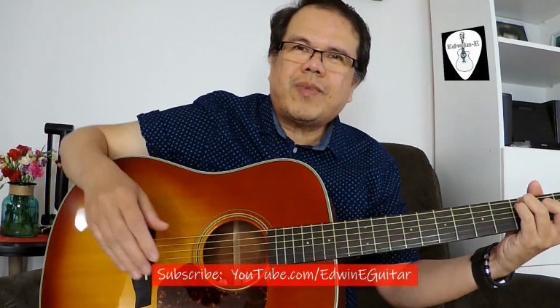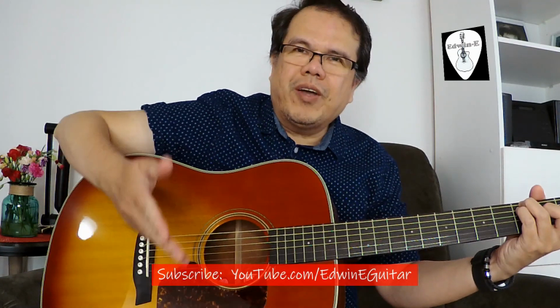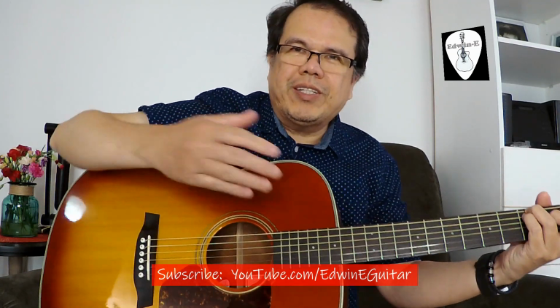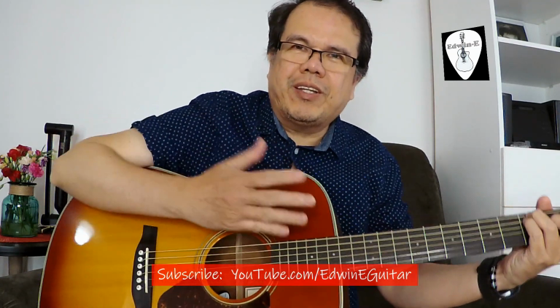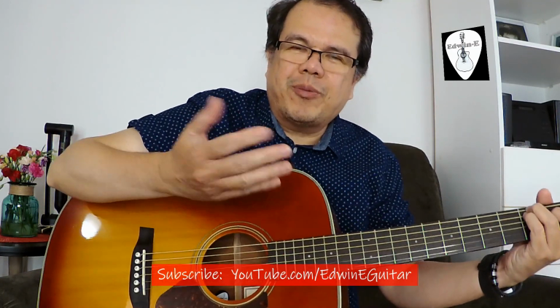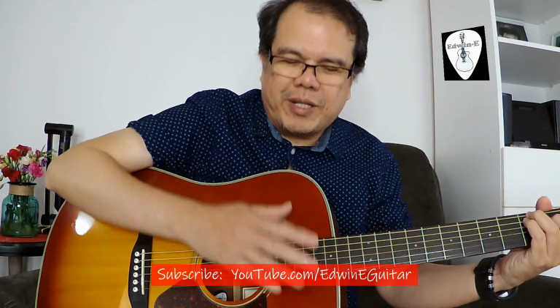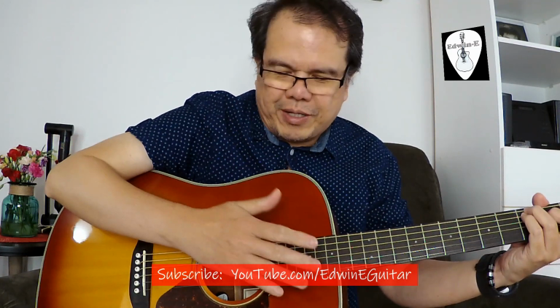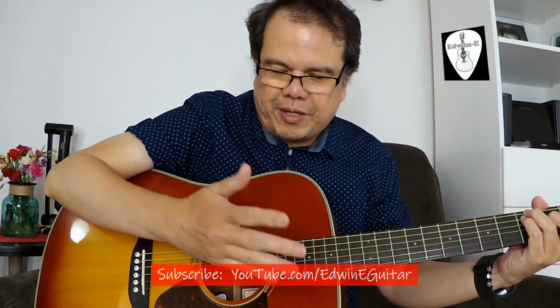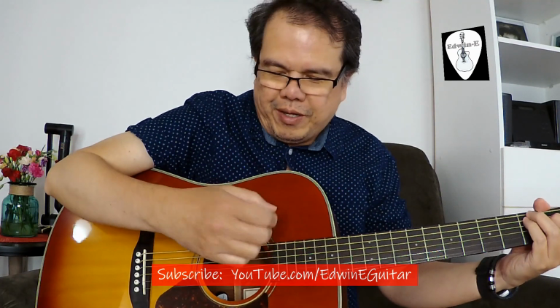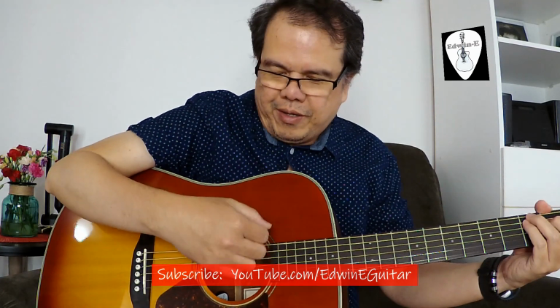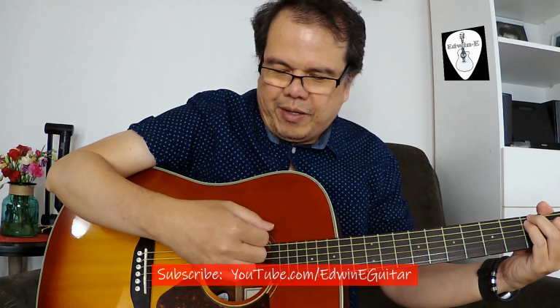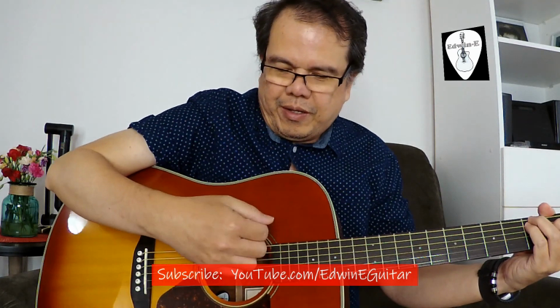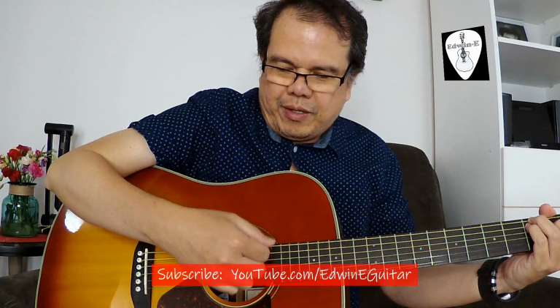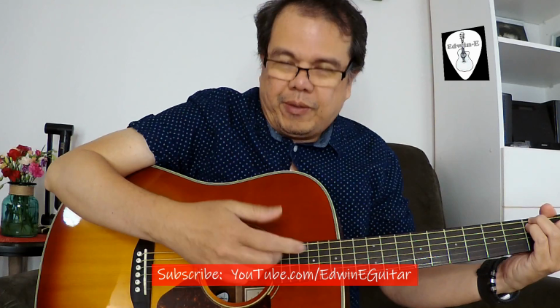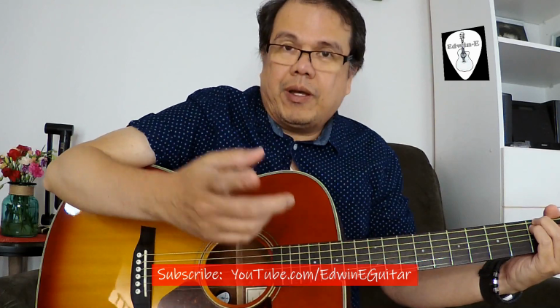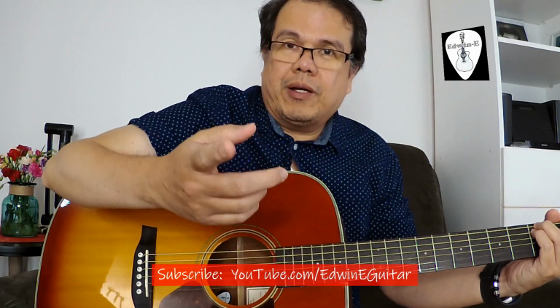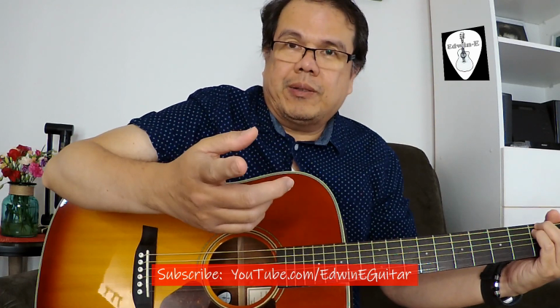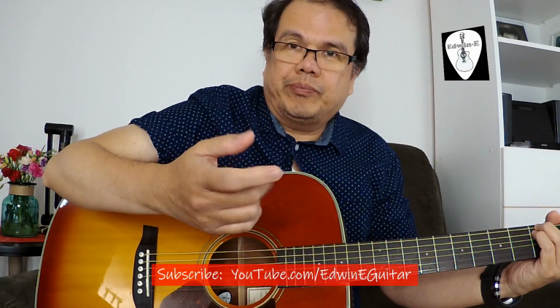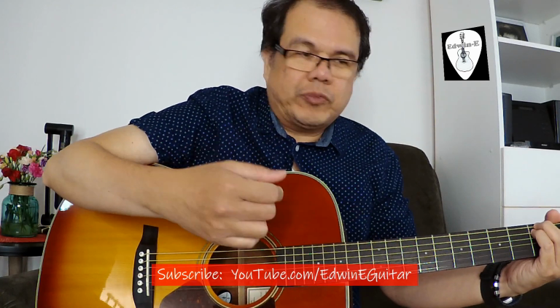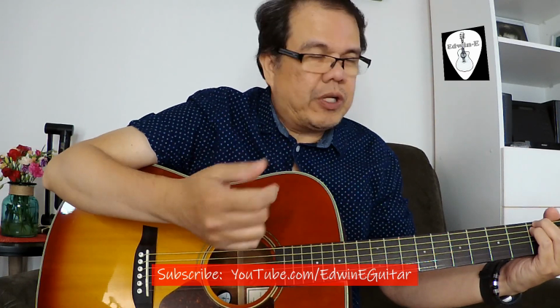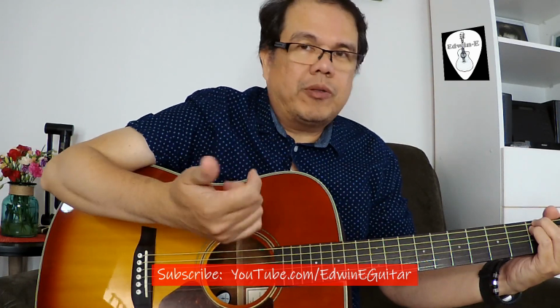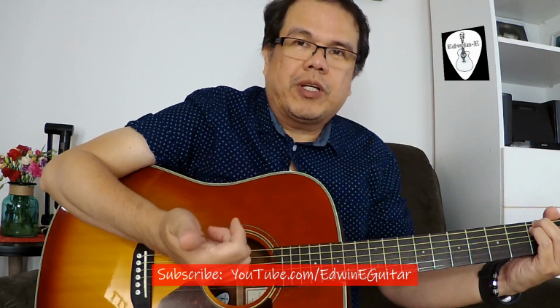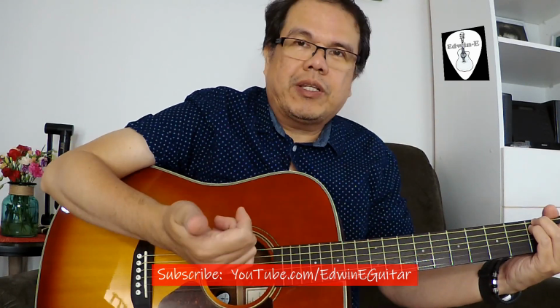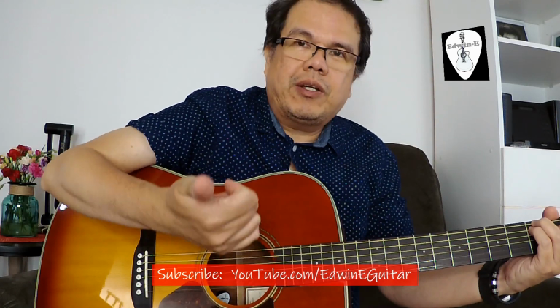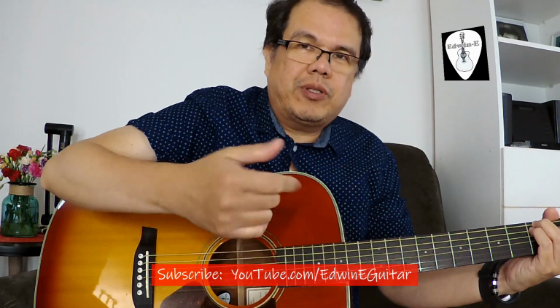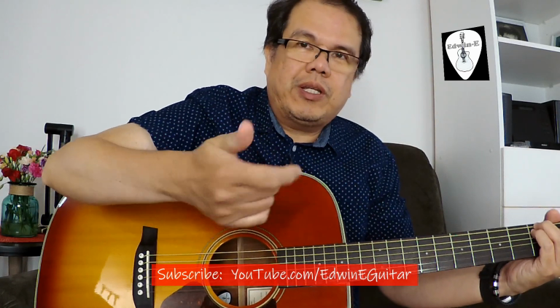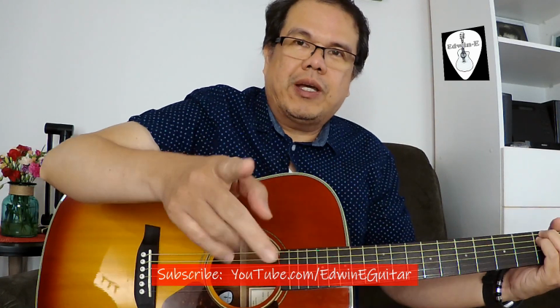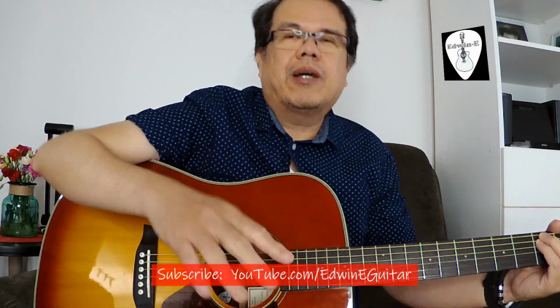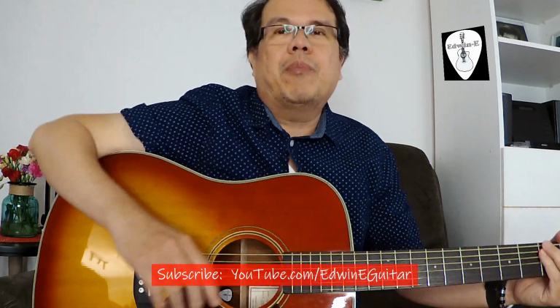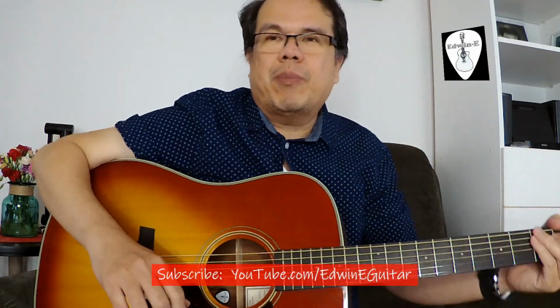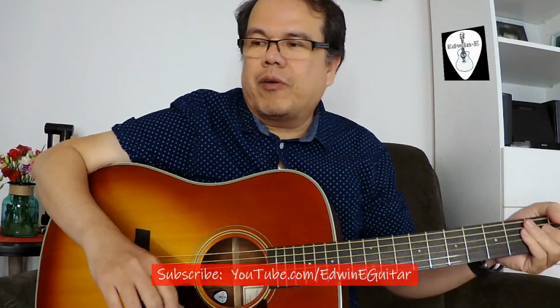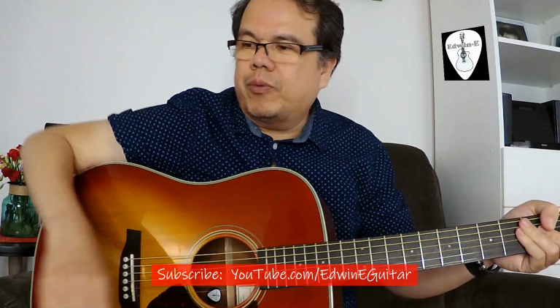Okay, just a normal sound of the guitar using the camera microphone.